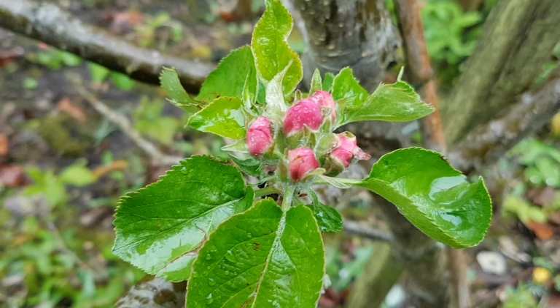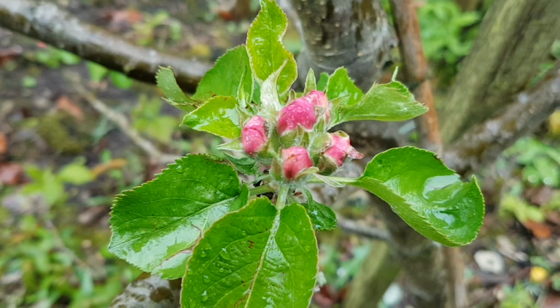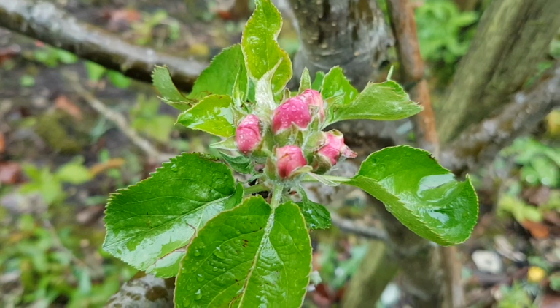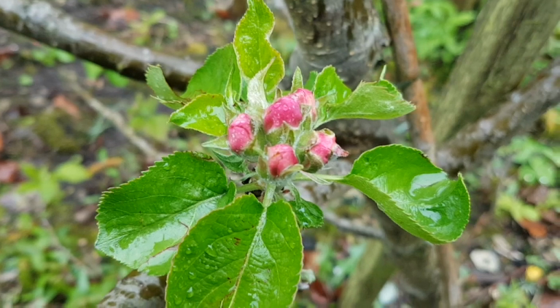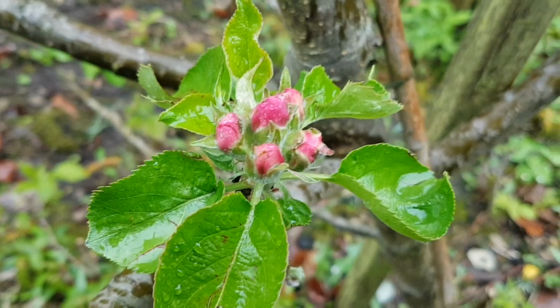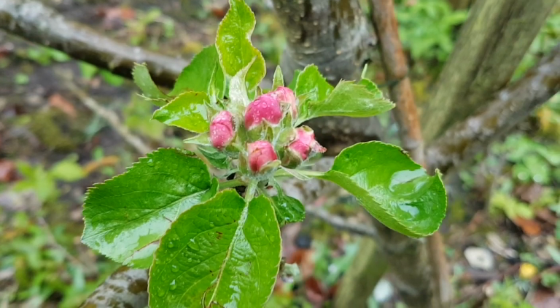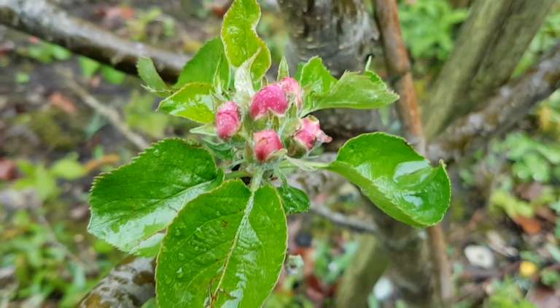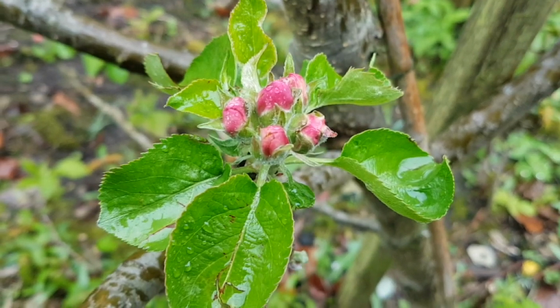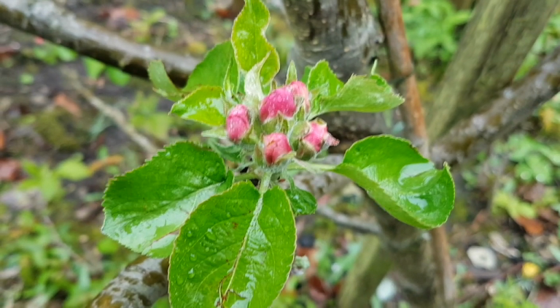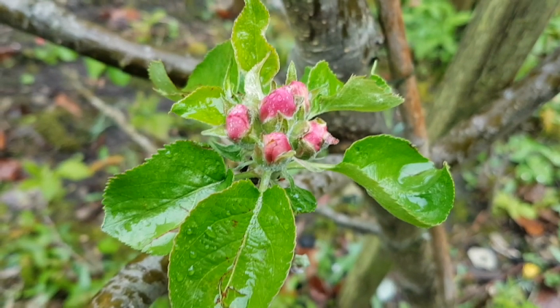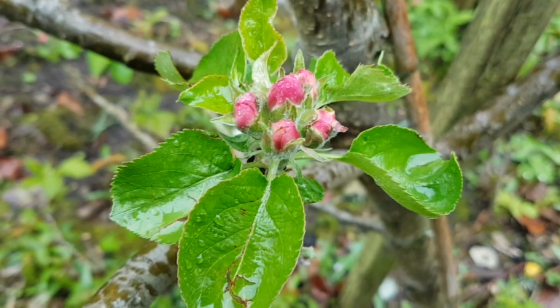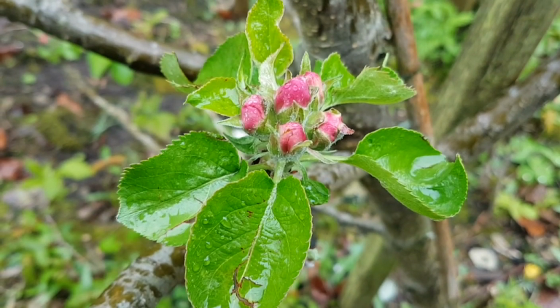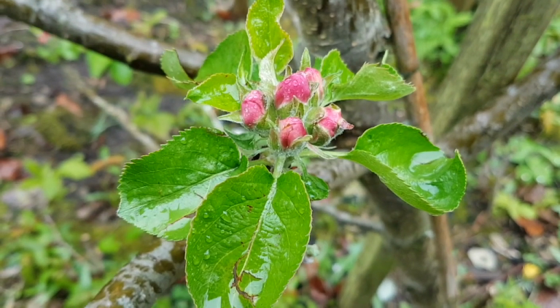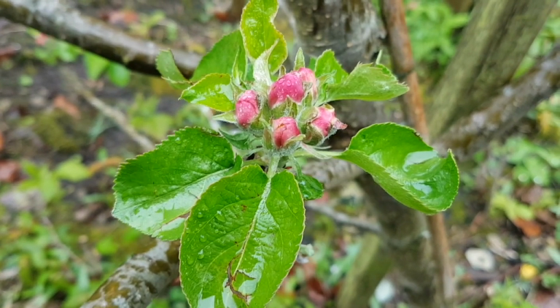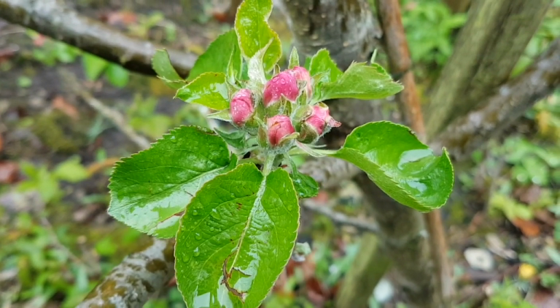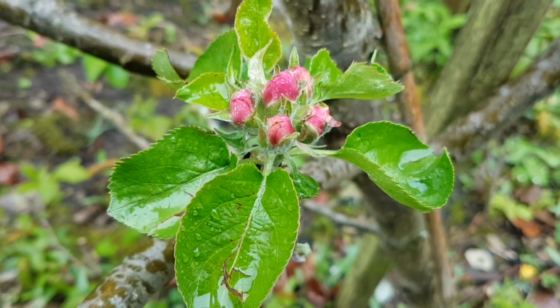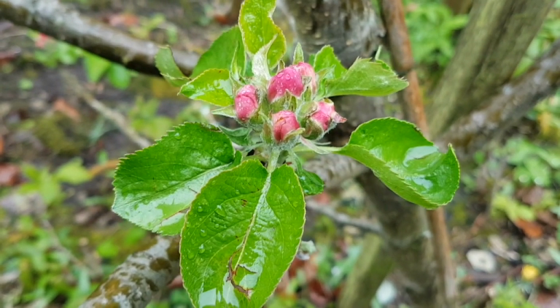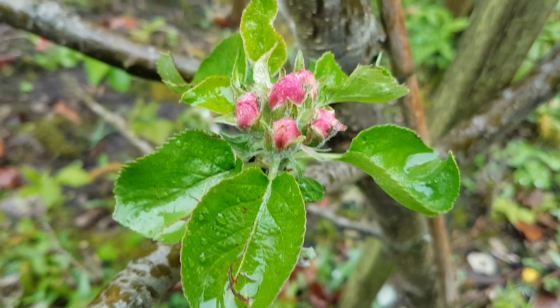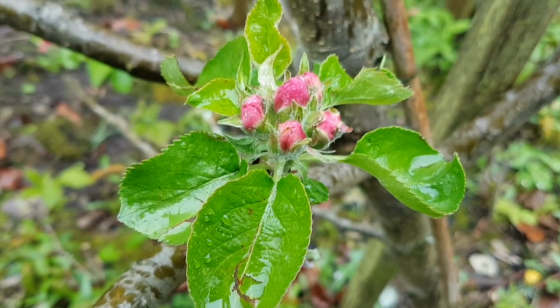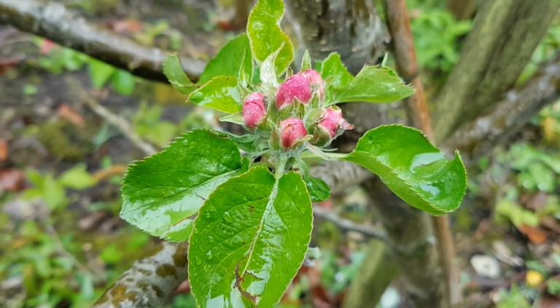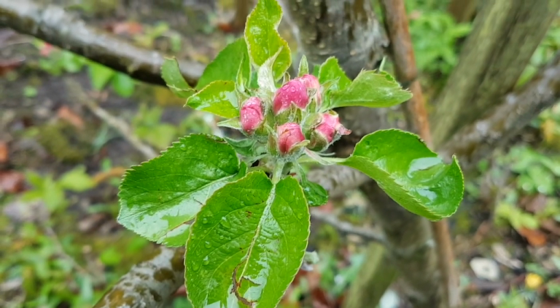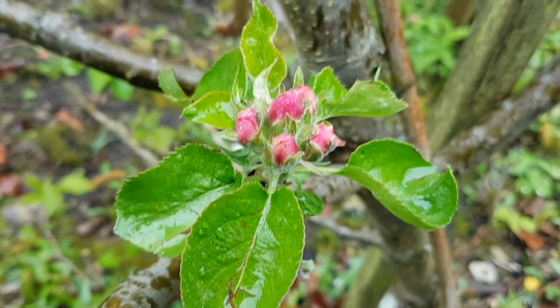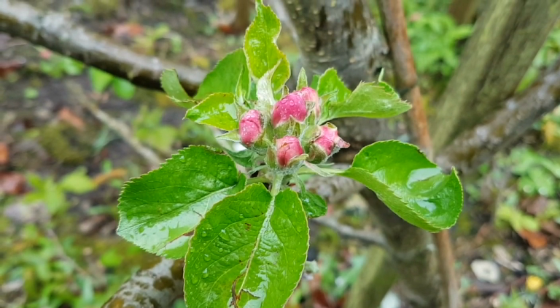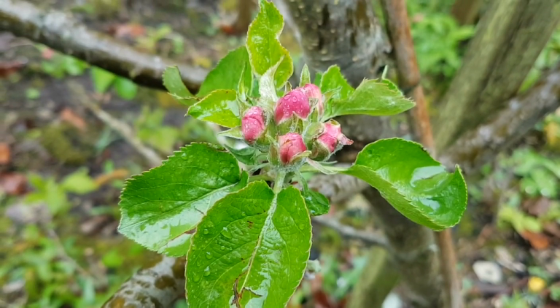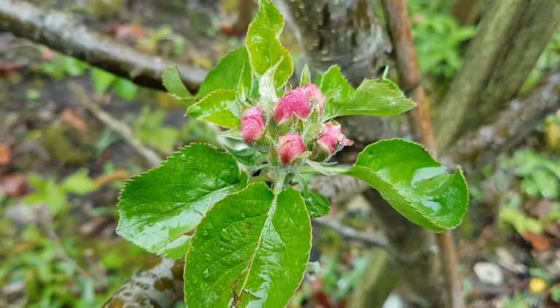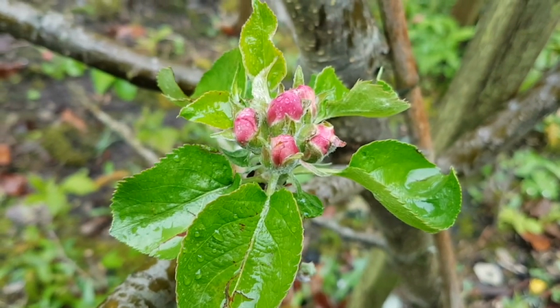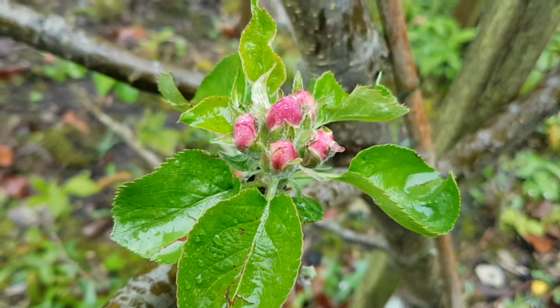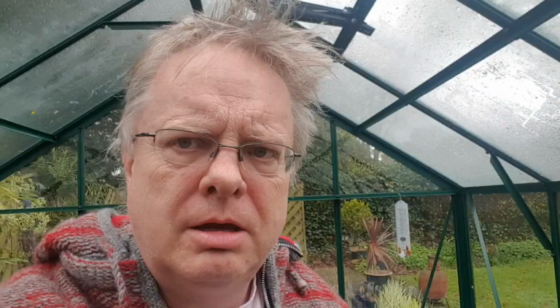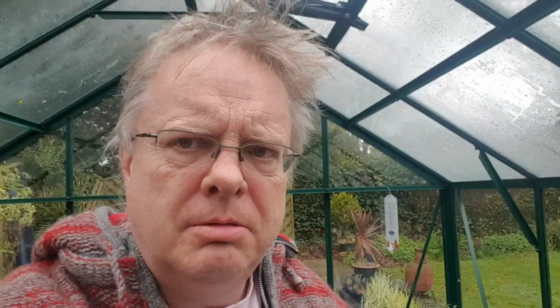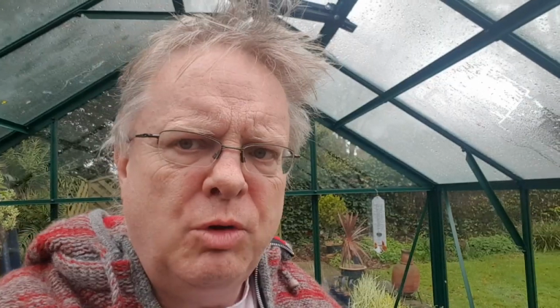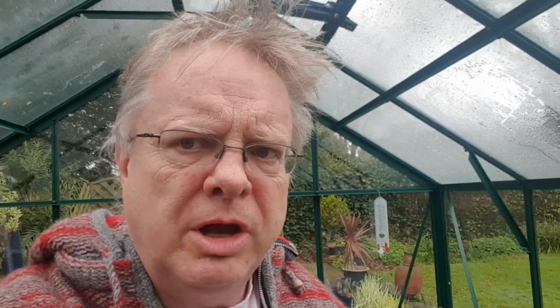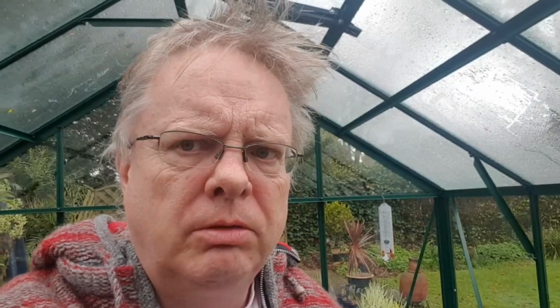Aha, look at this. Apple blossom coming out. Morning all.